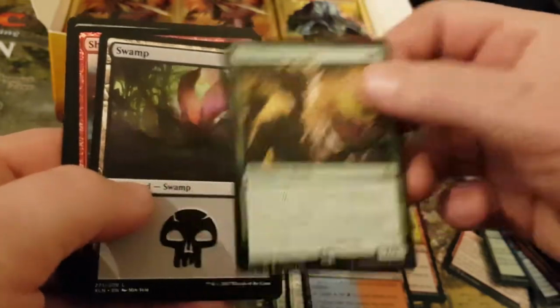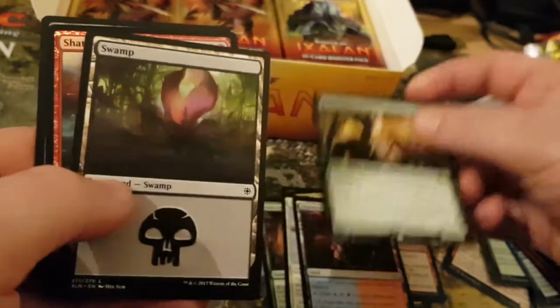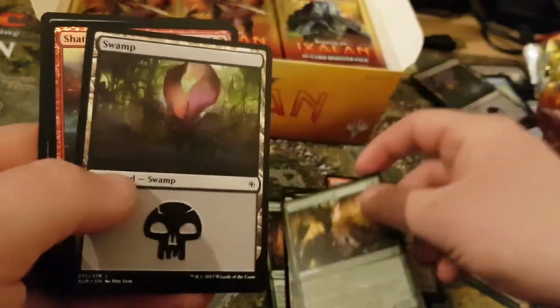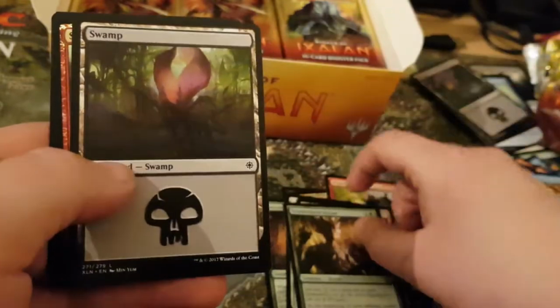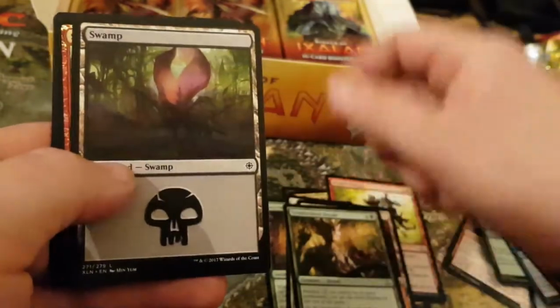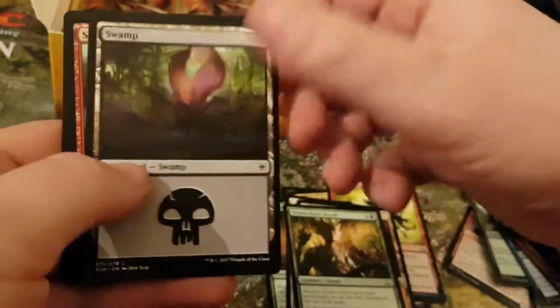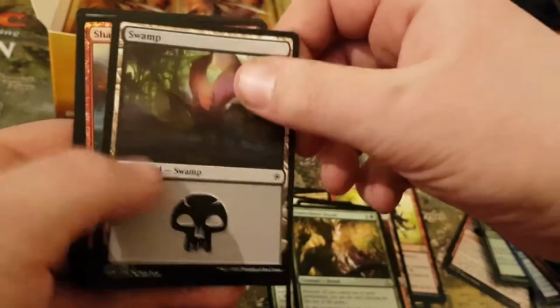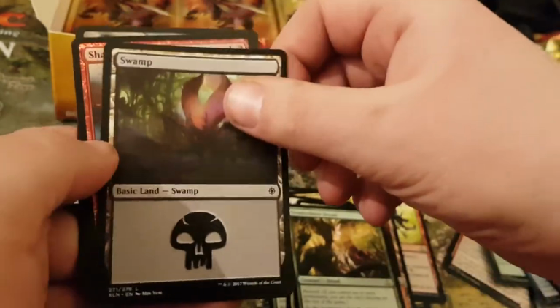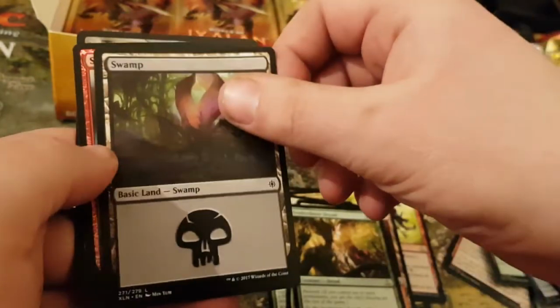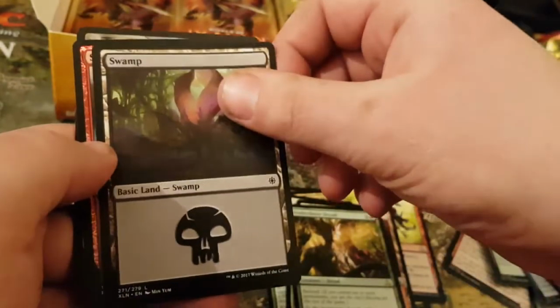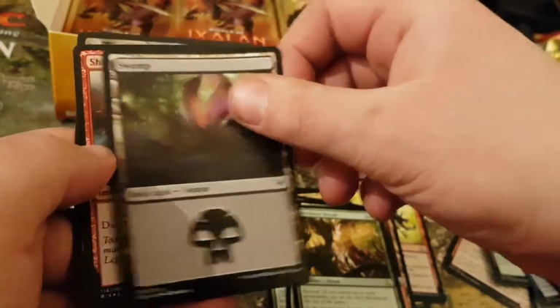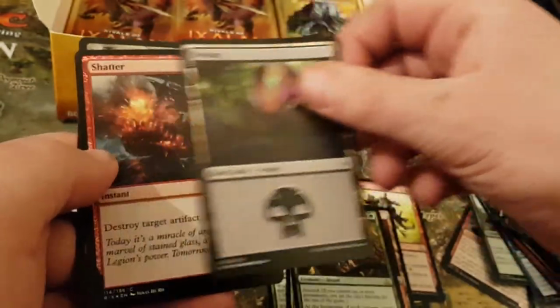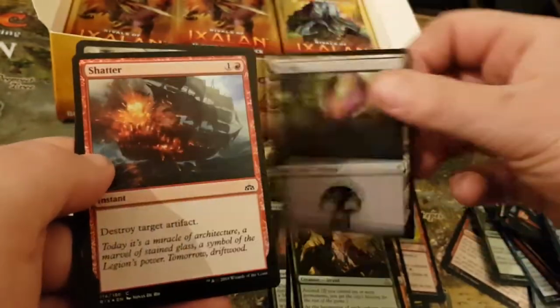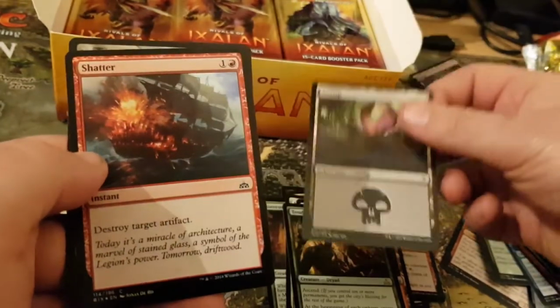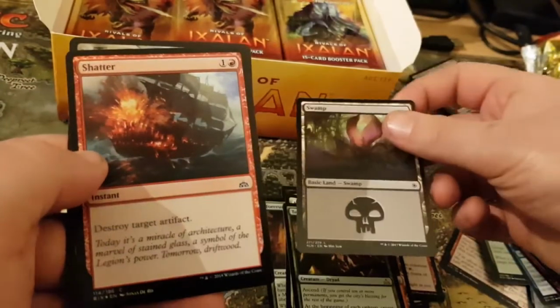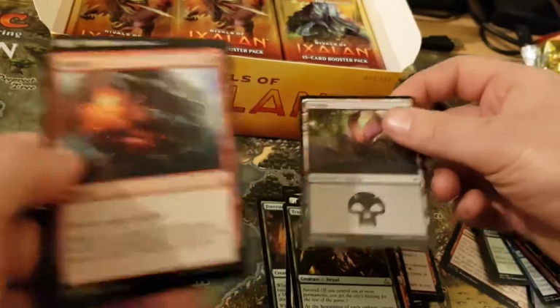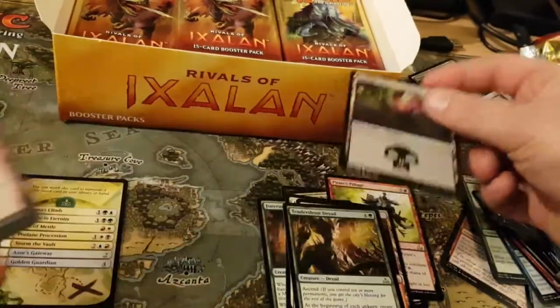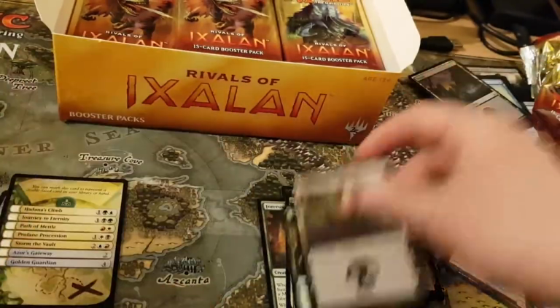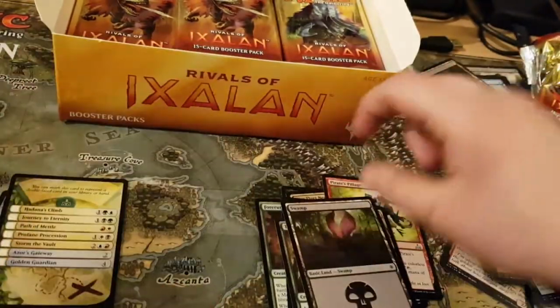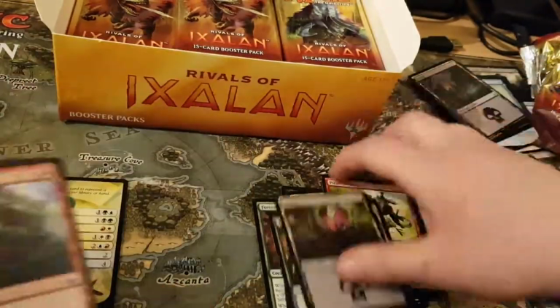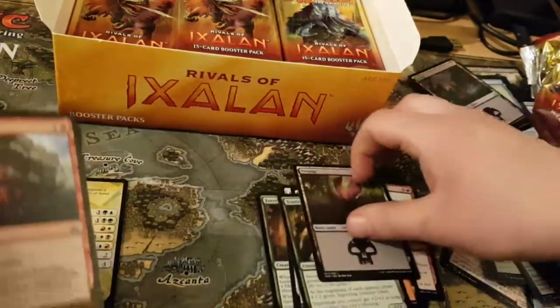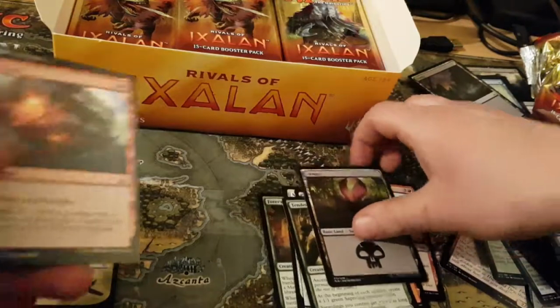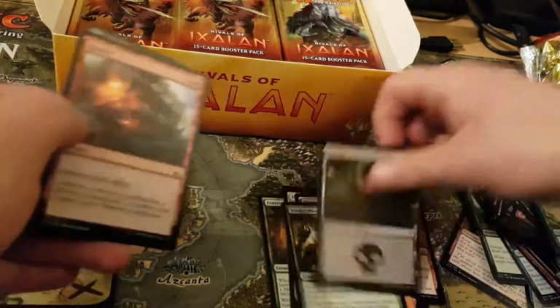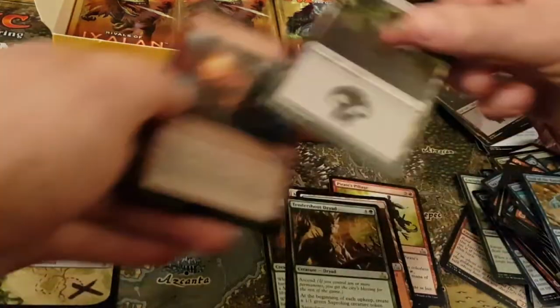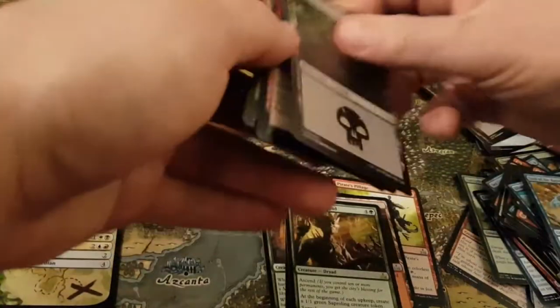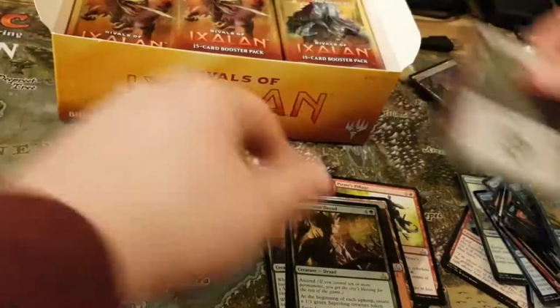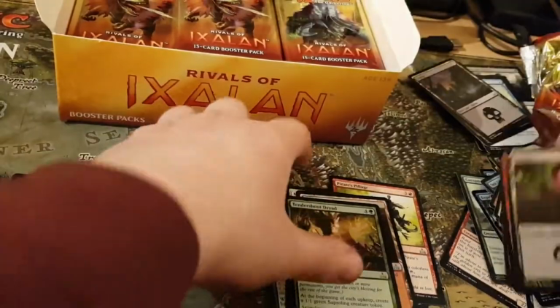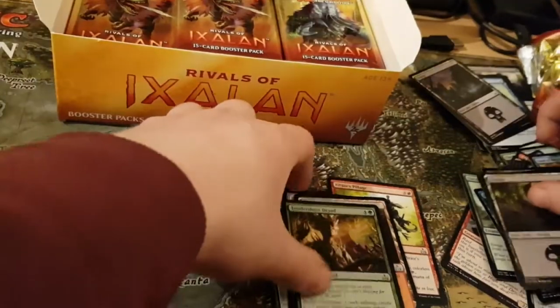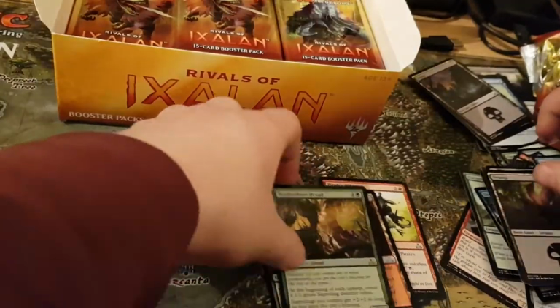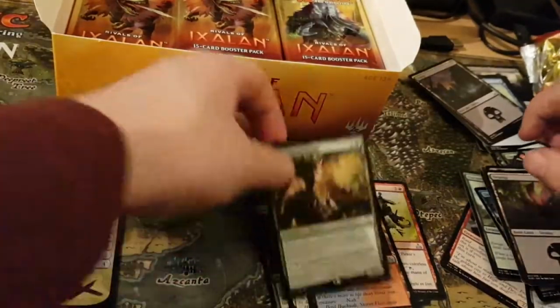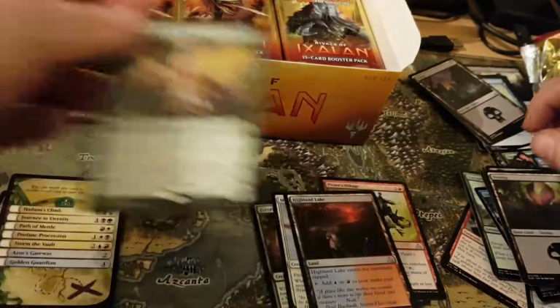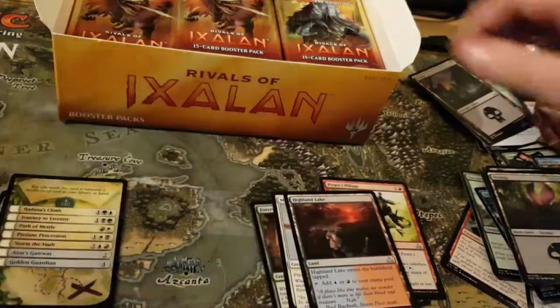Looks like you've got four. Swamp, and the foil is... Shutter. Shutter — oh well.